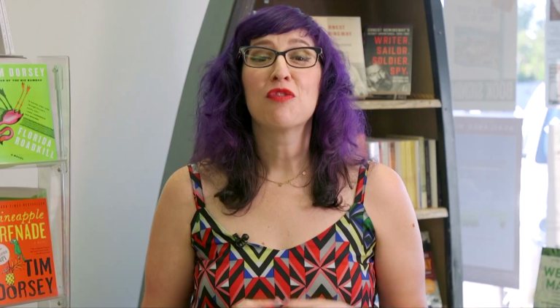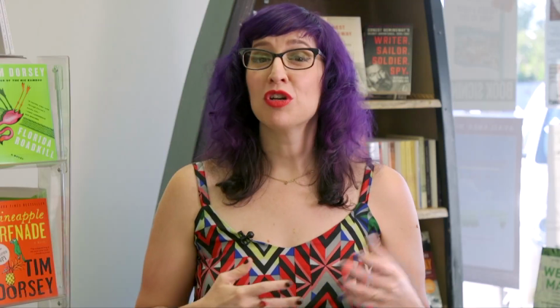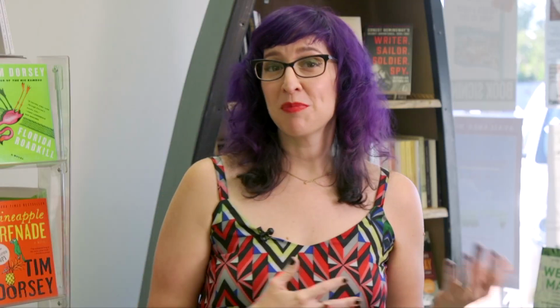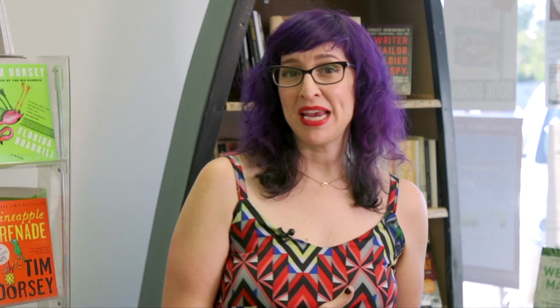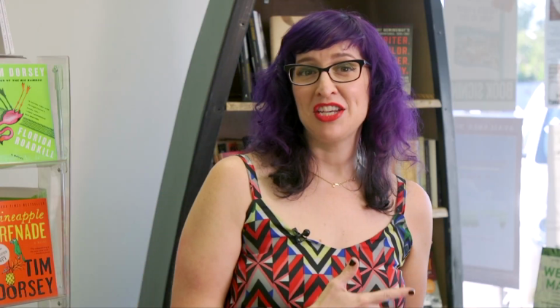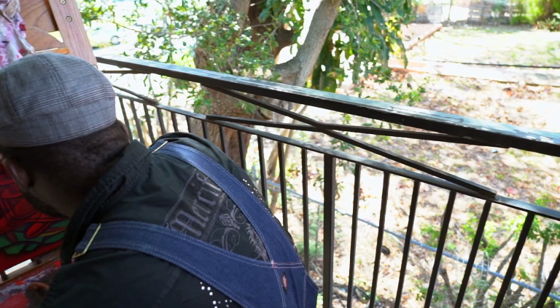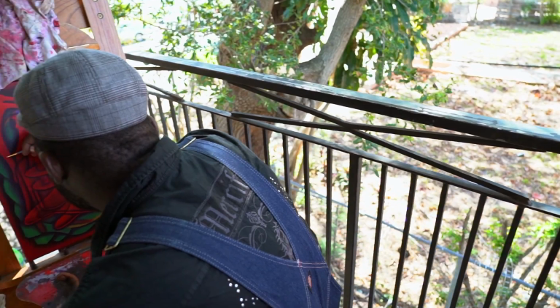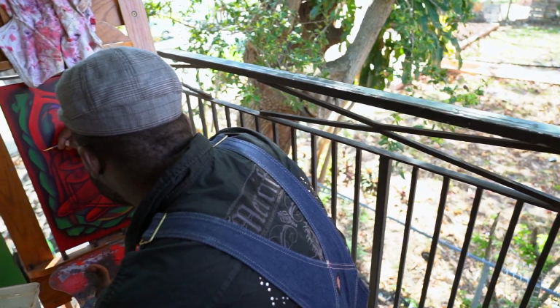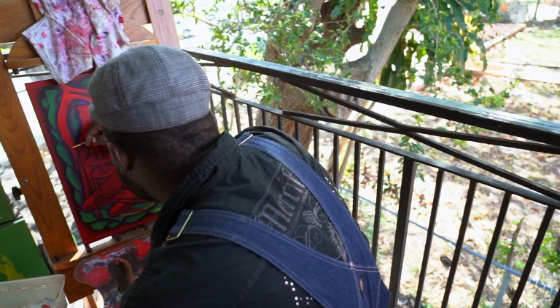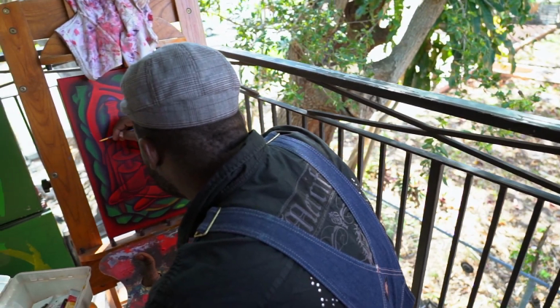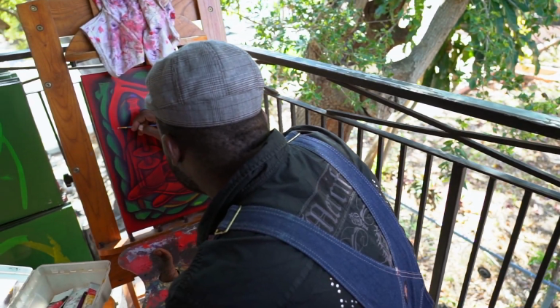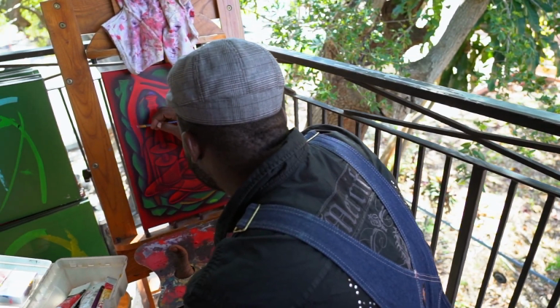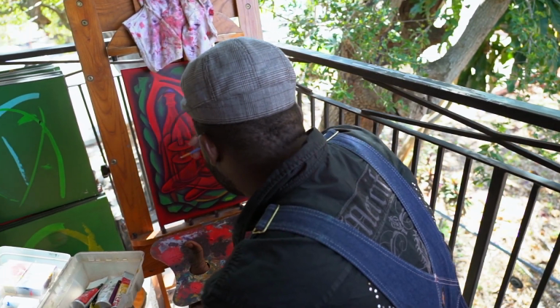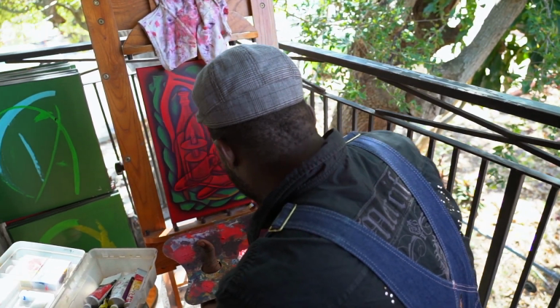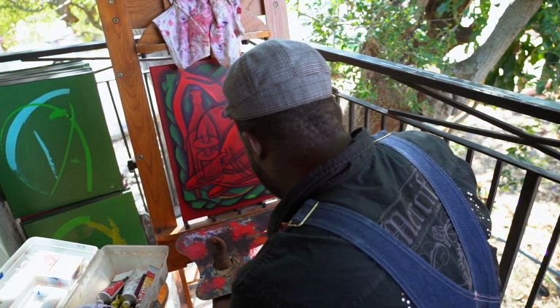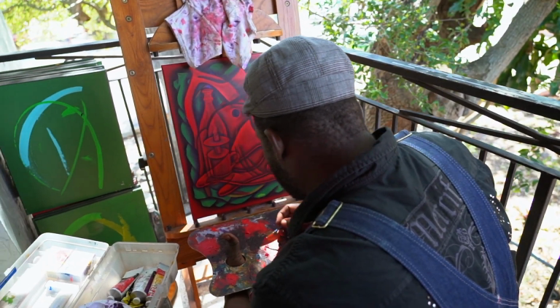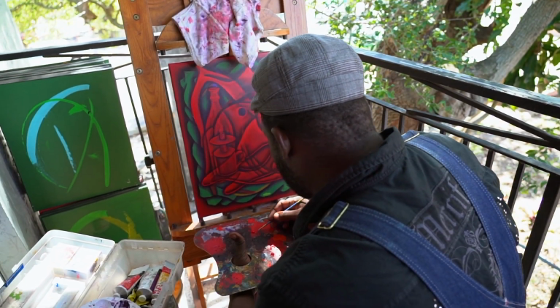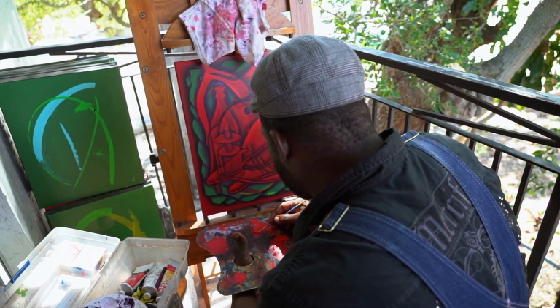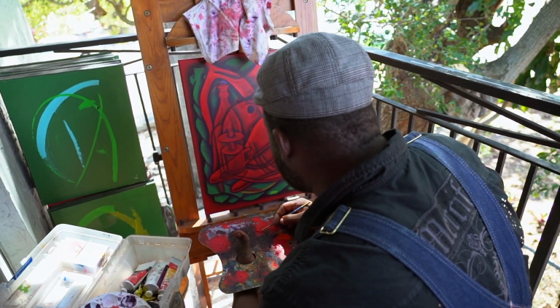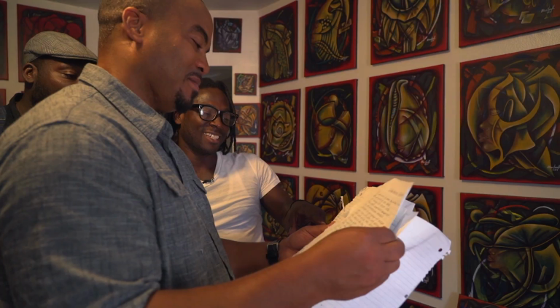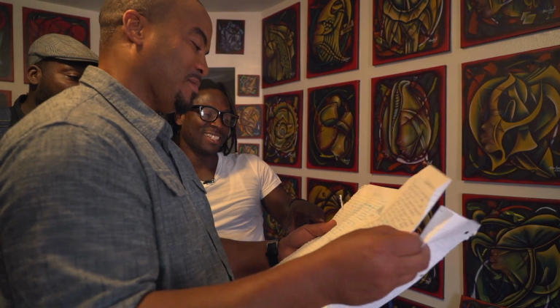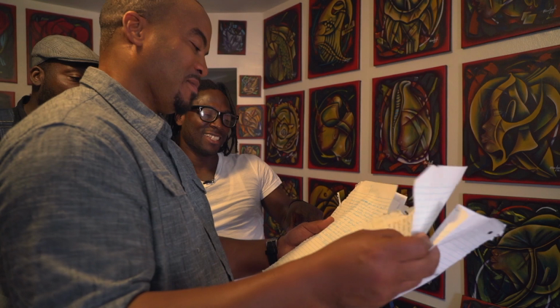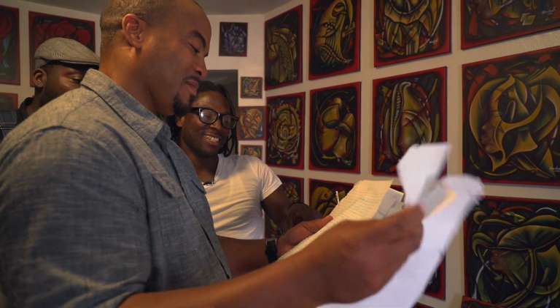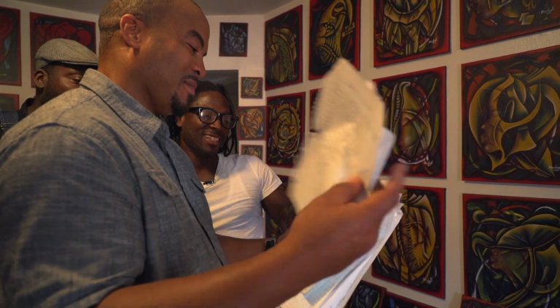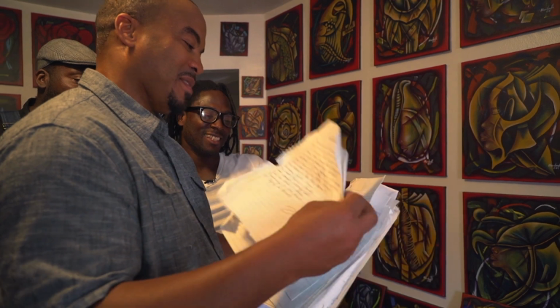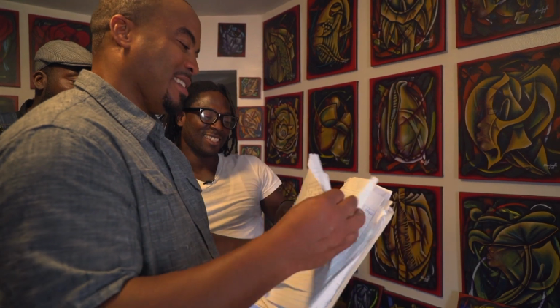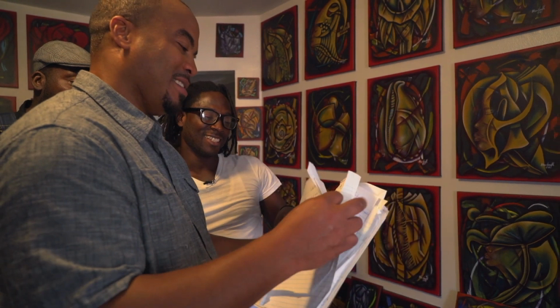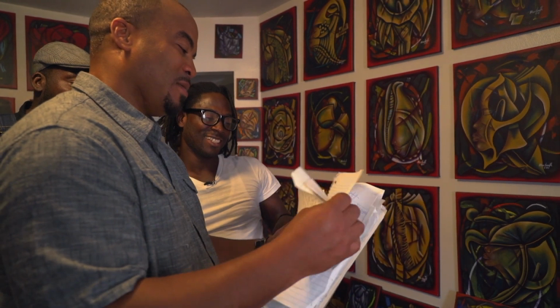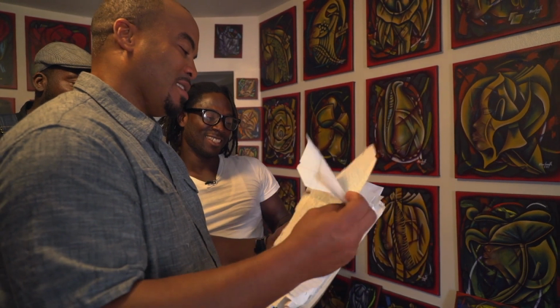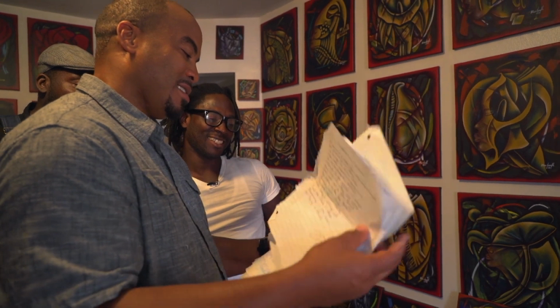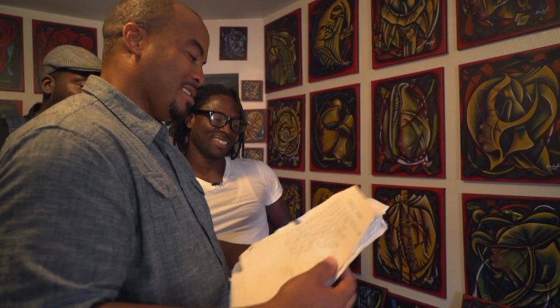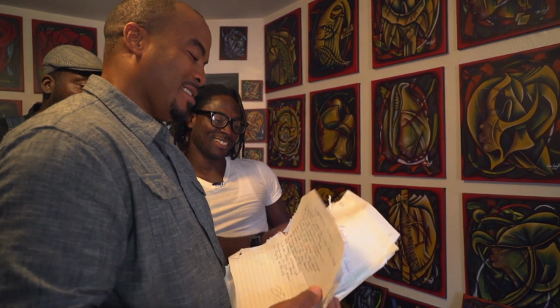From words on a page, we're about to go to Little Haiti where some artists incorporate poetry into their paintings. Let's go take a look.